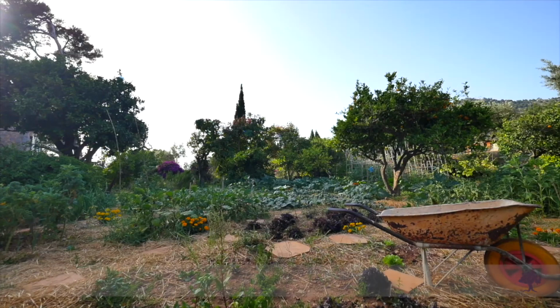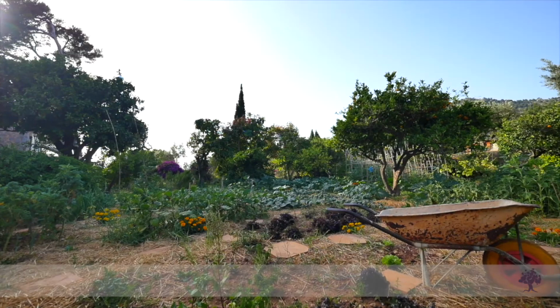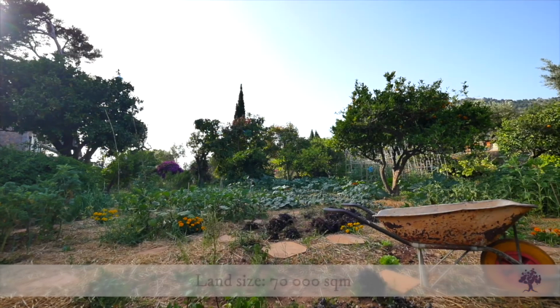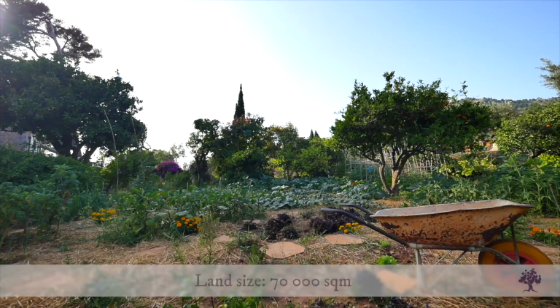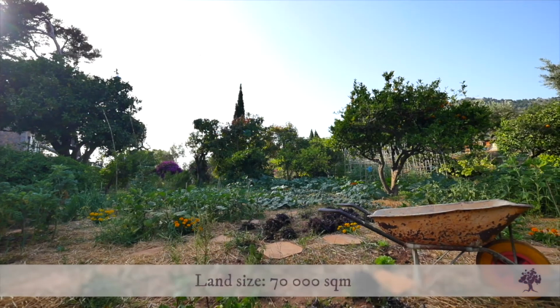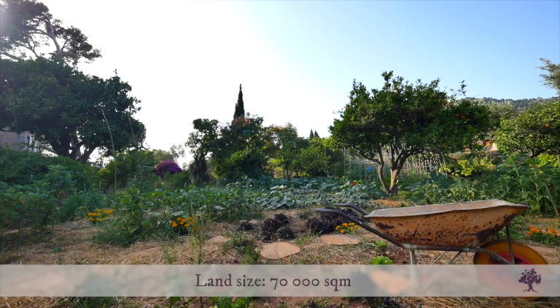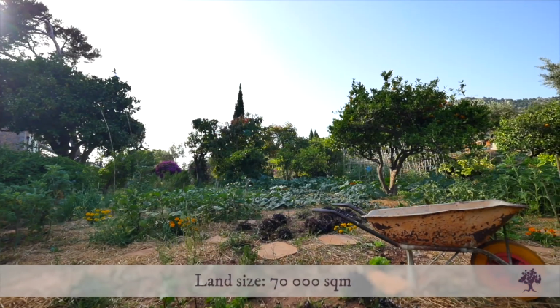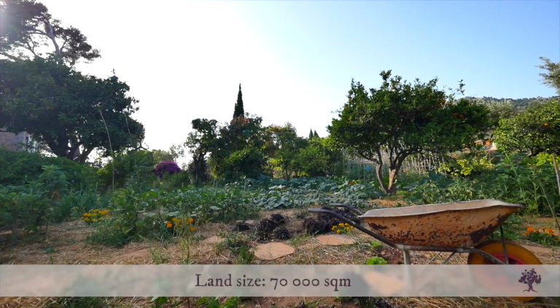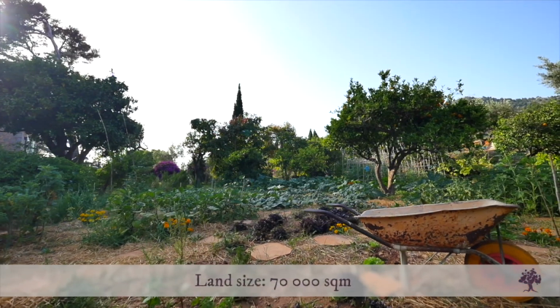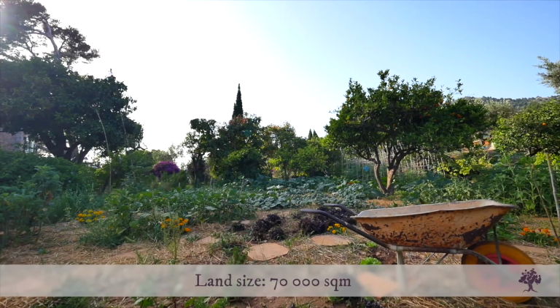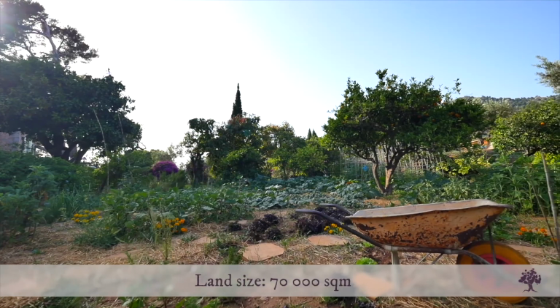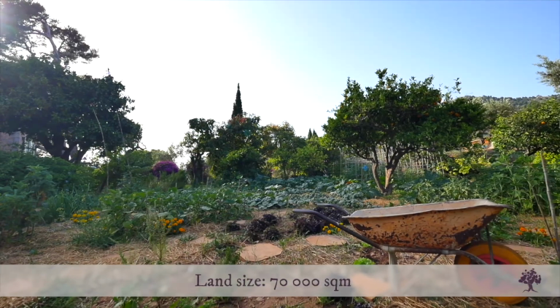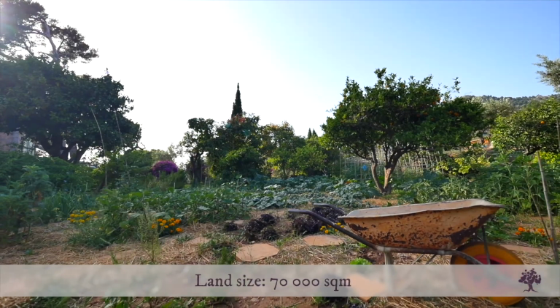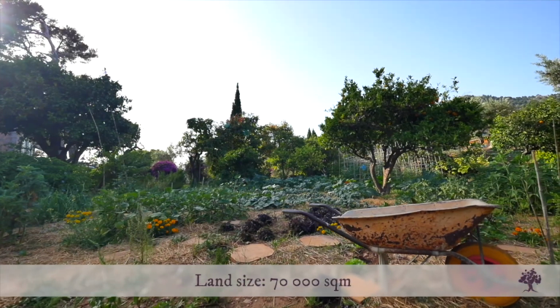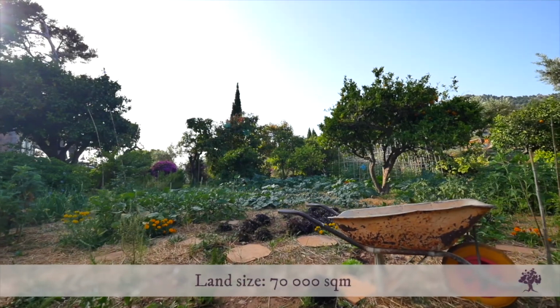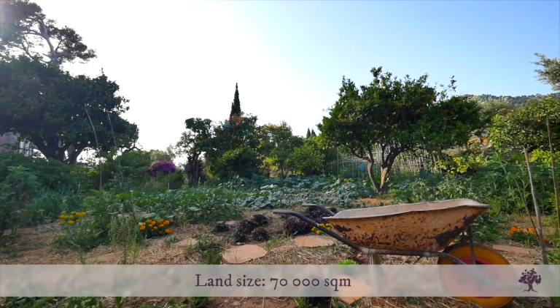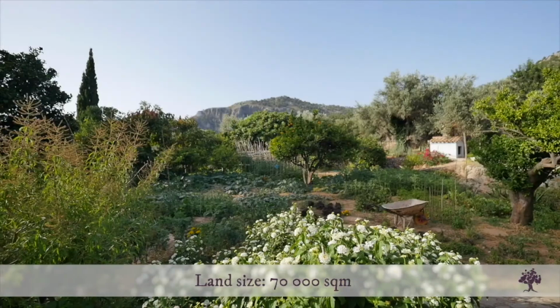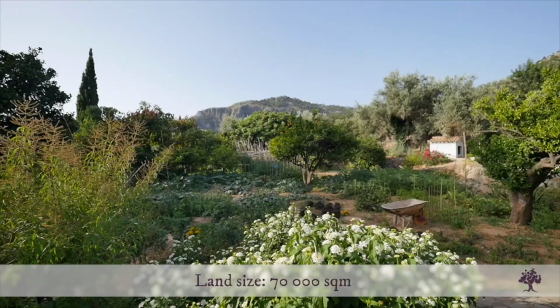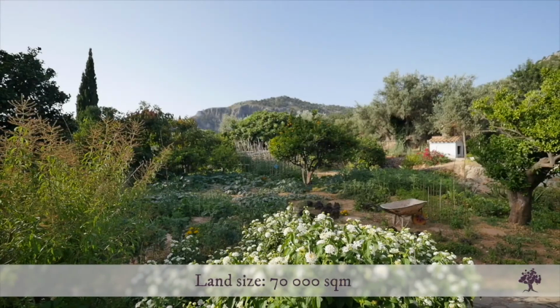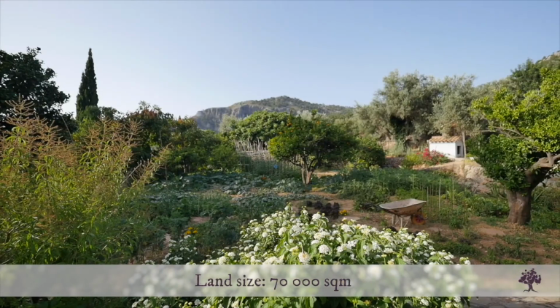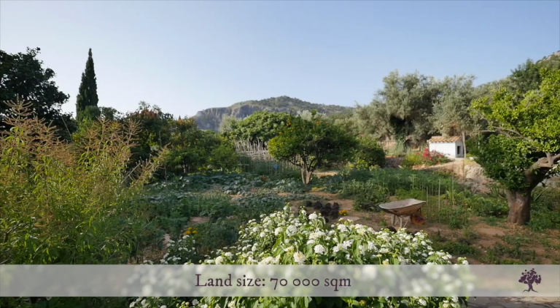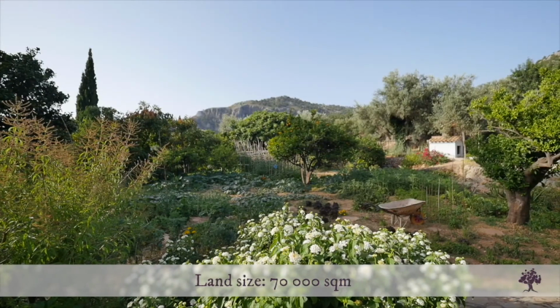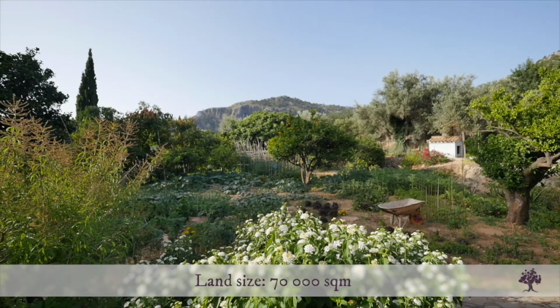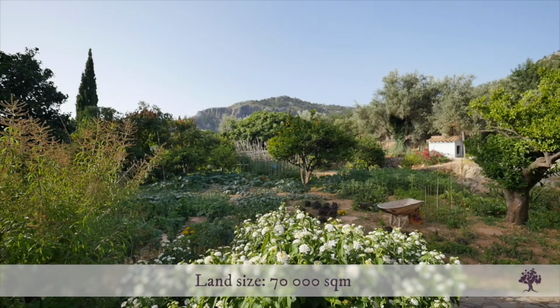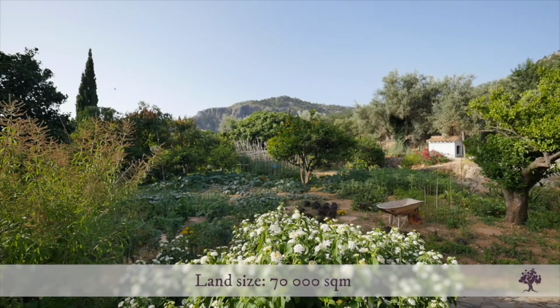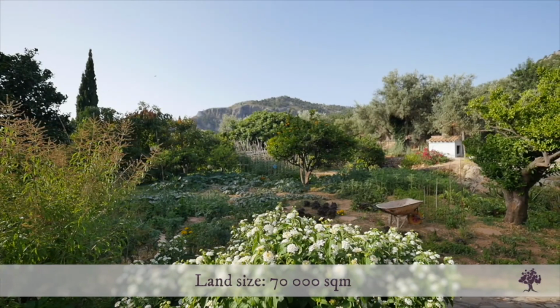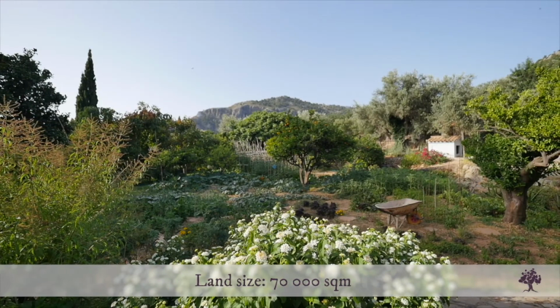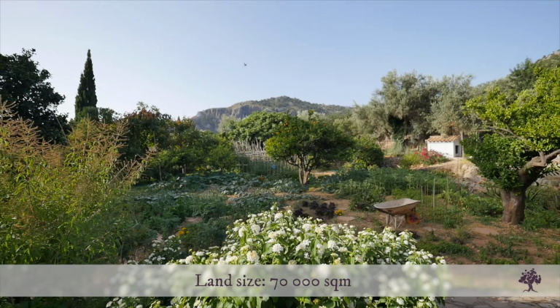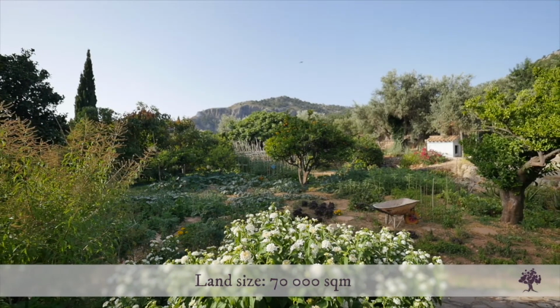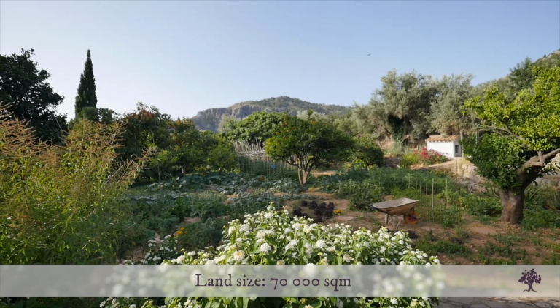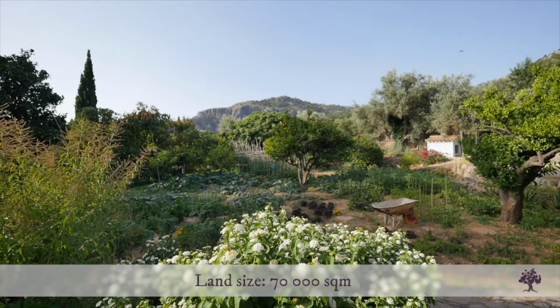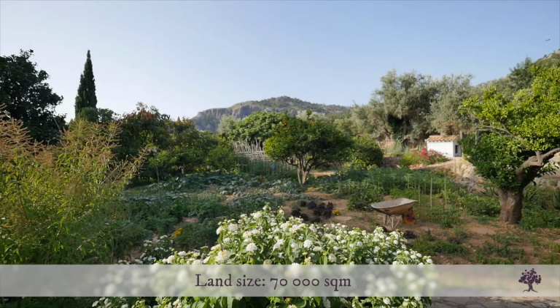Also, you can enjoy the fruits of your labour with a private vegetable garden, right next to the kitchen area.